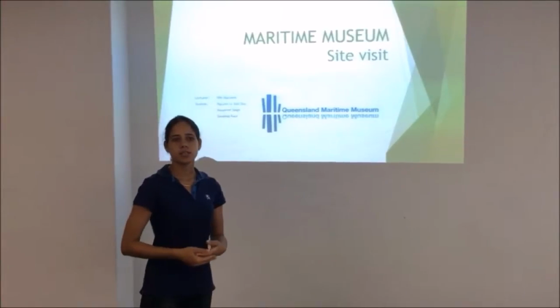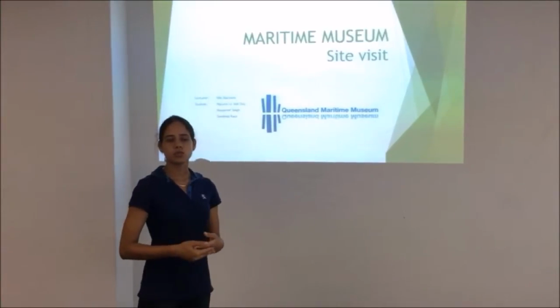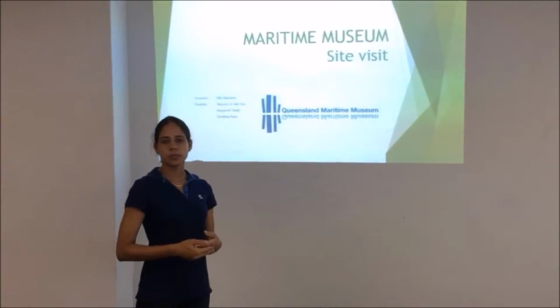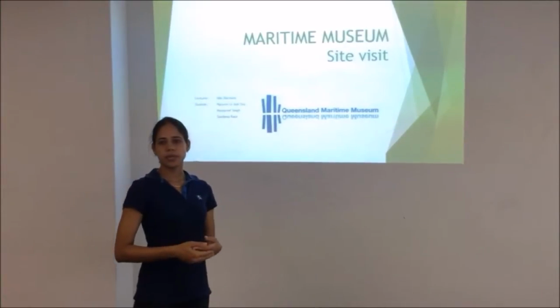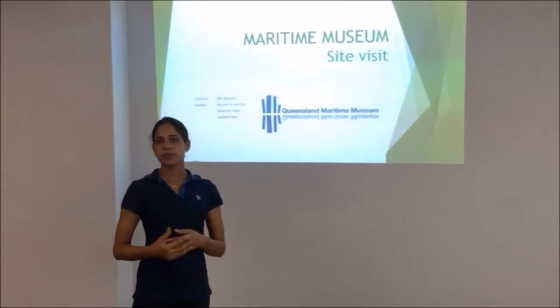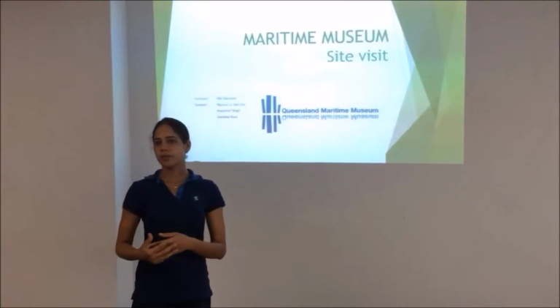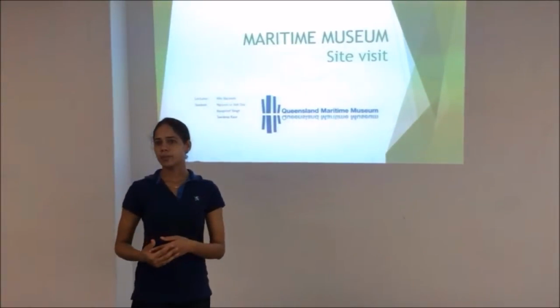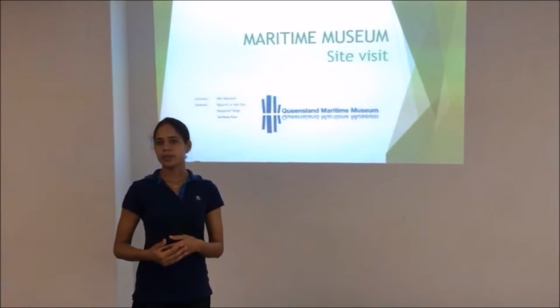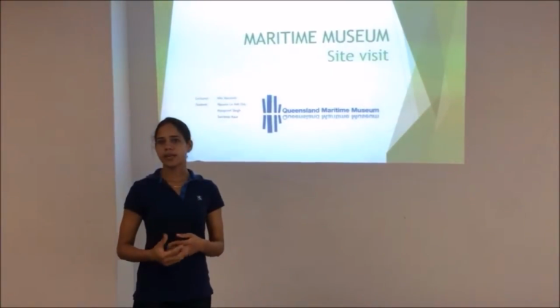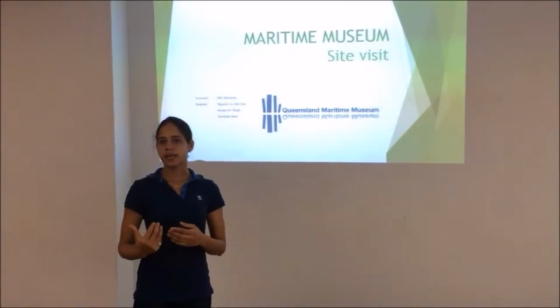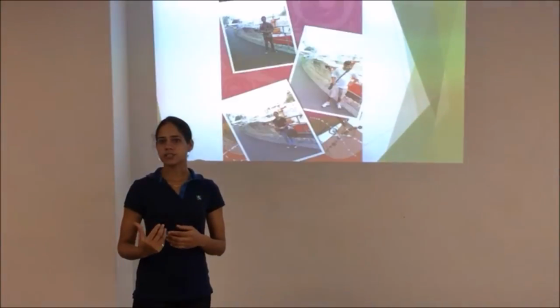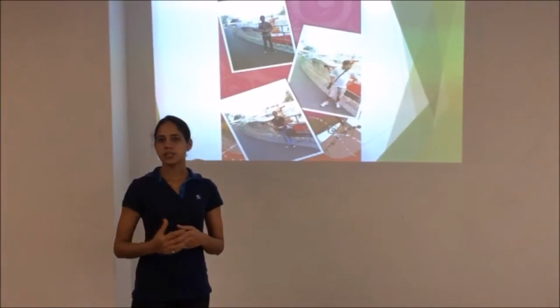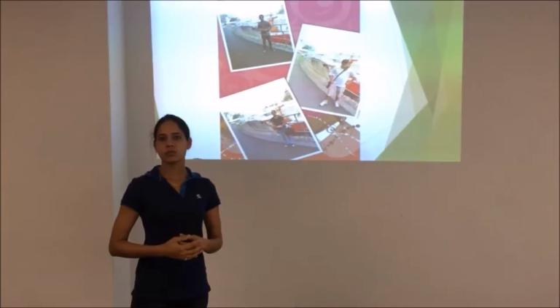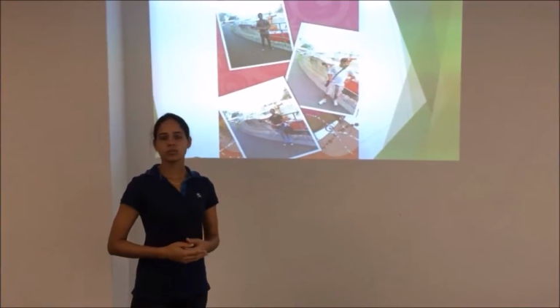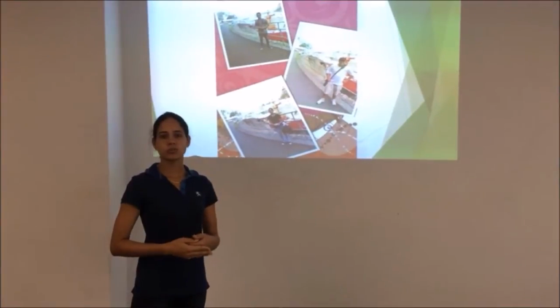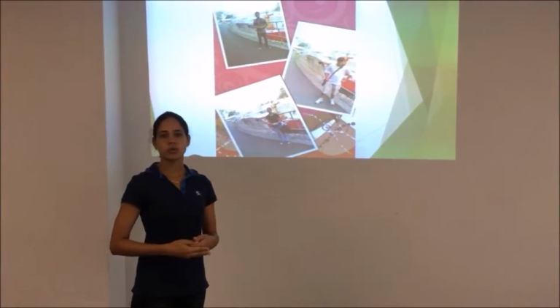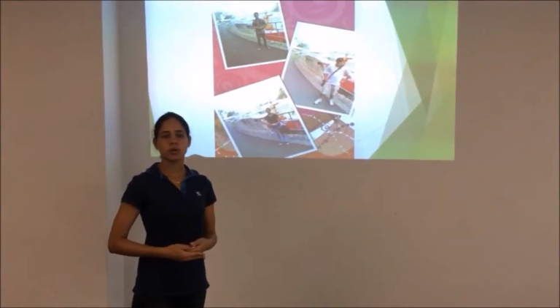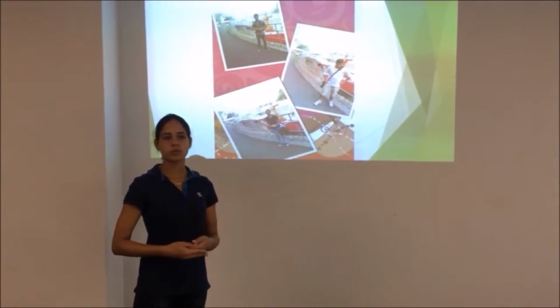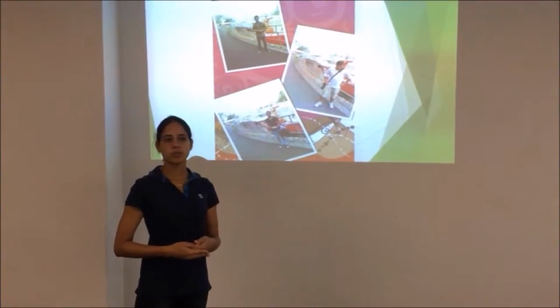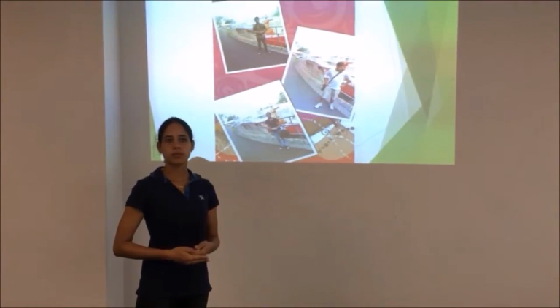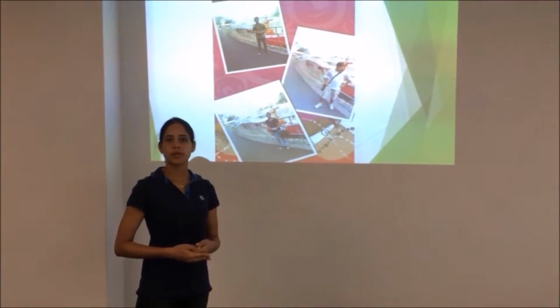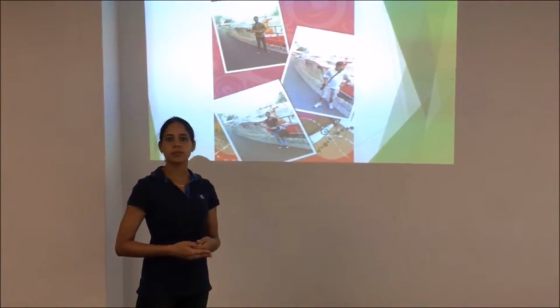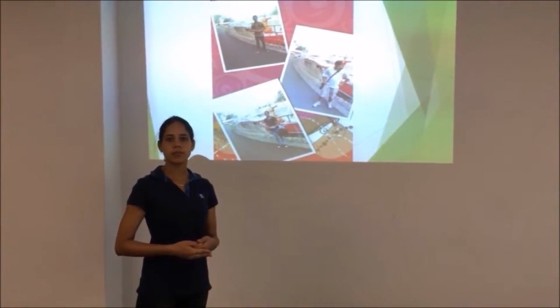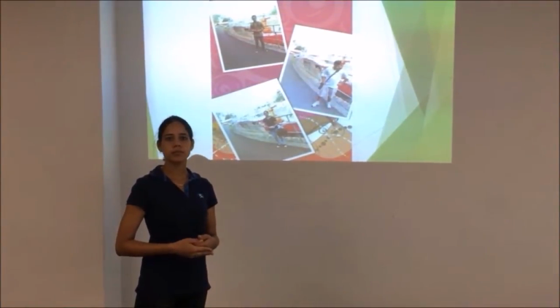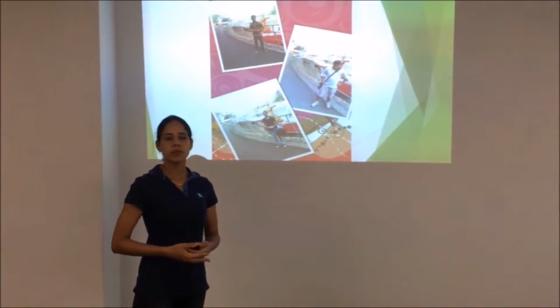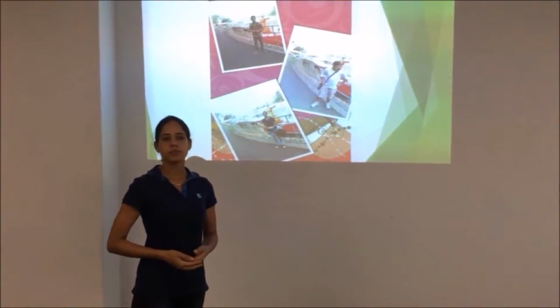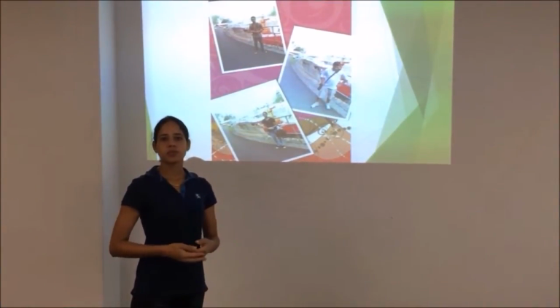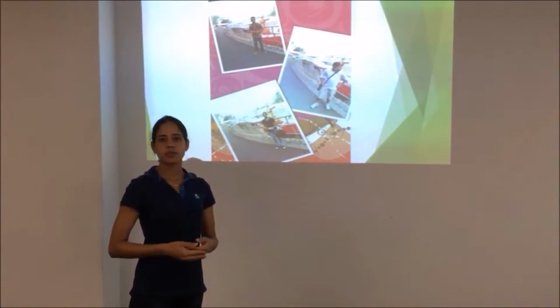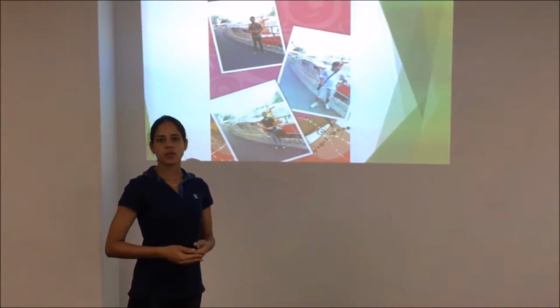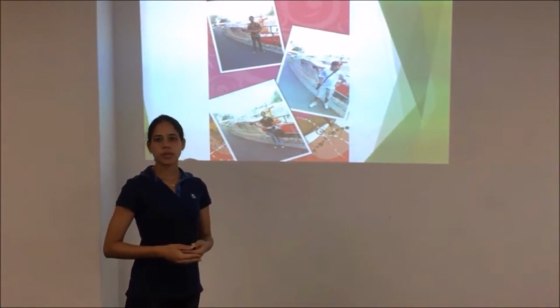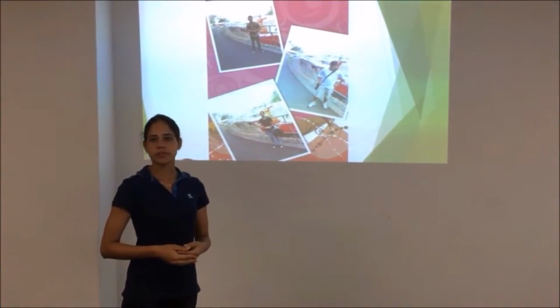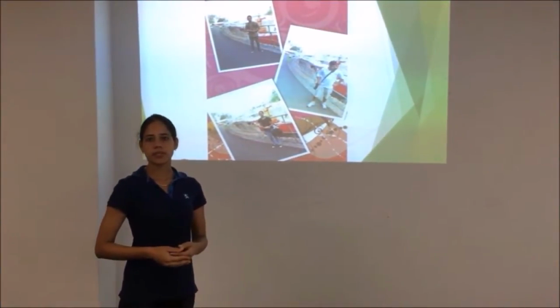Today, me and my friend Manpreet and Ashley are going to talk about the Maritime Museum, which was our on-site visit.